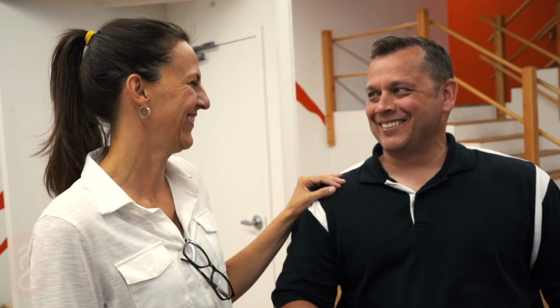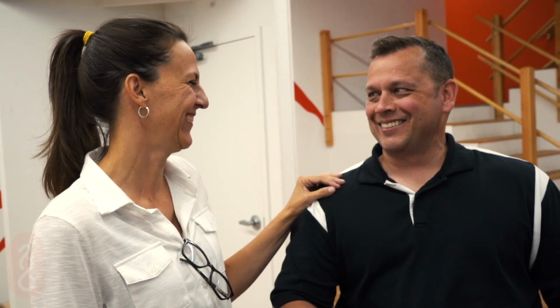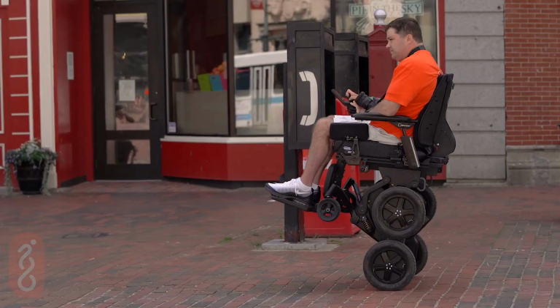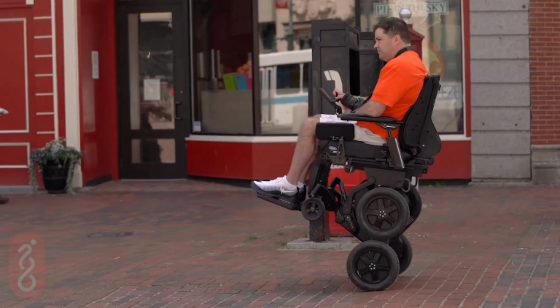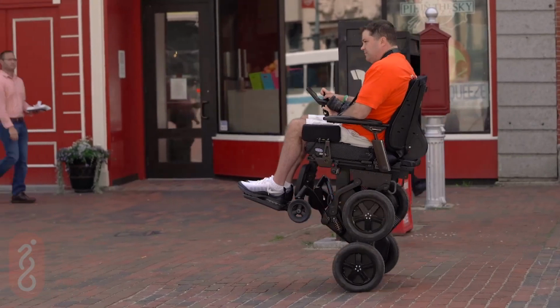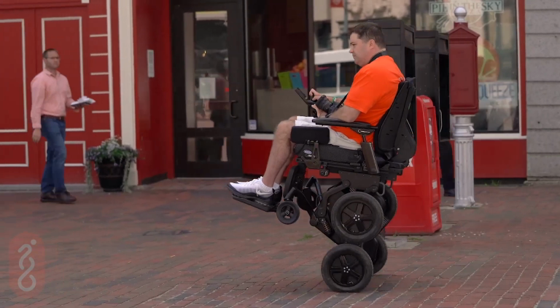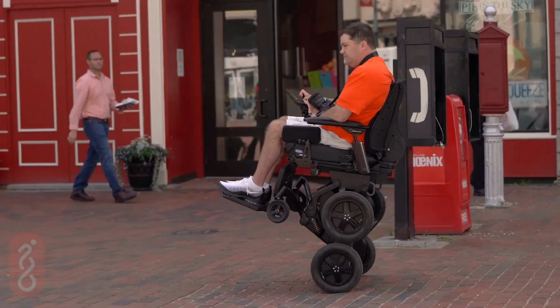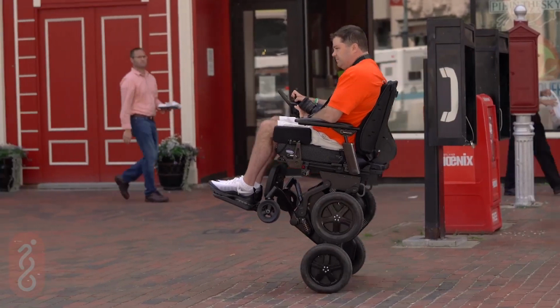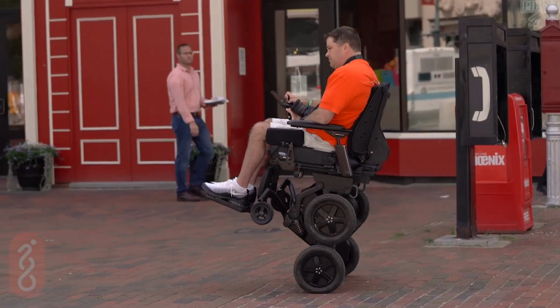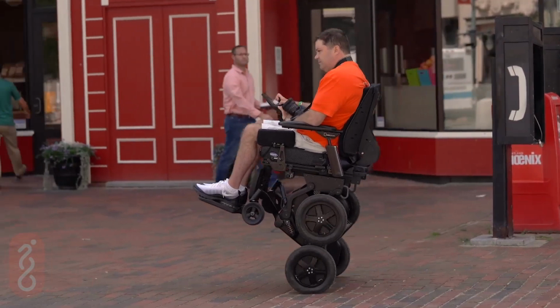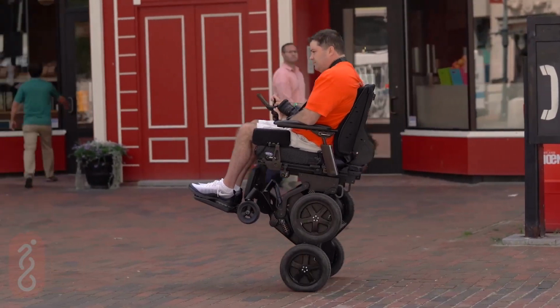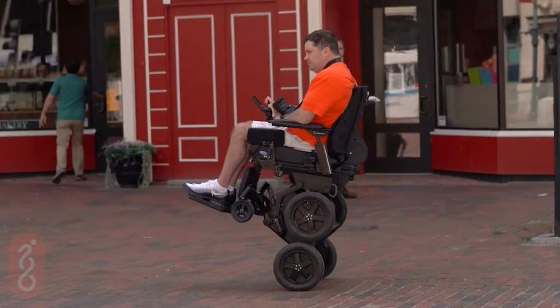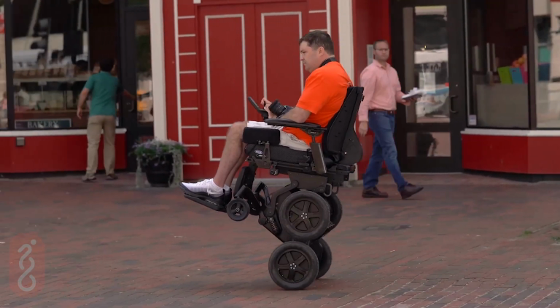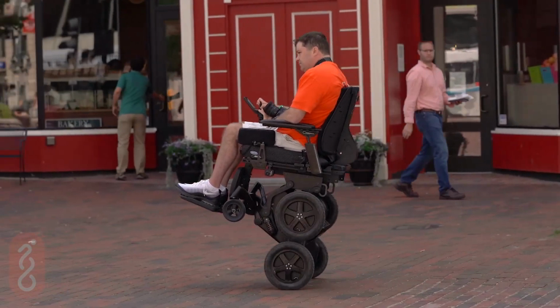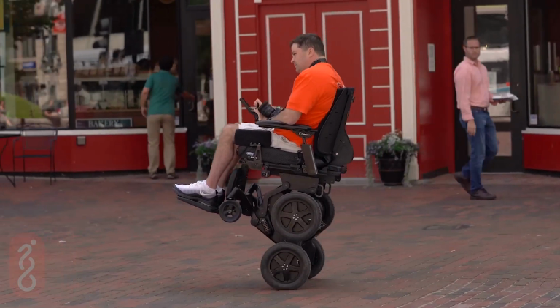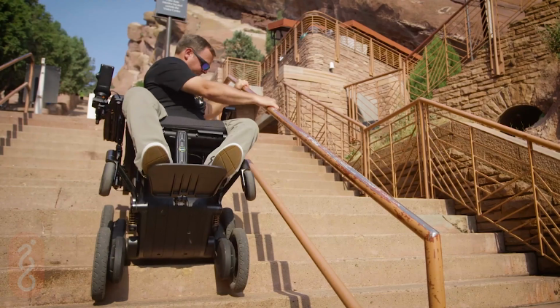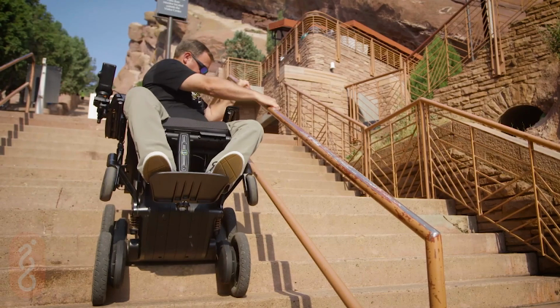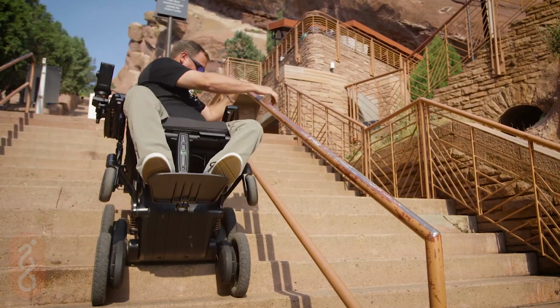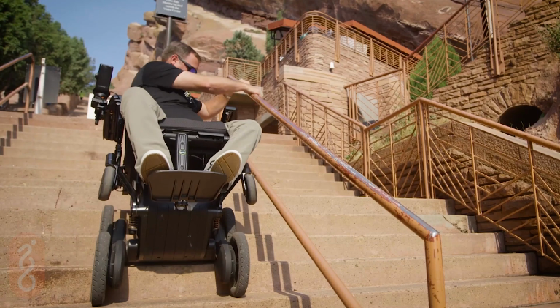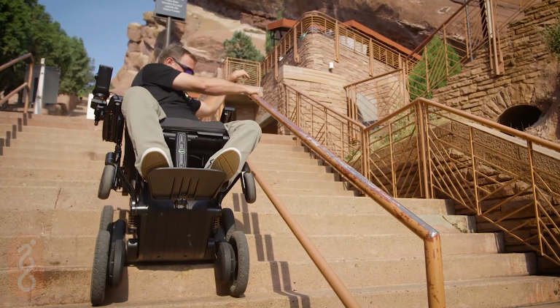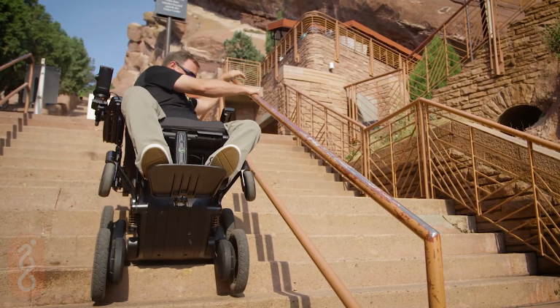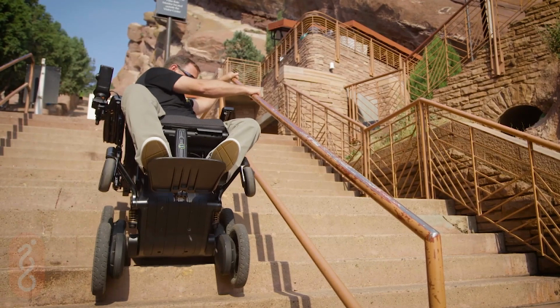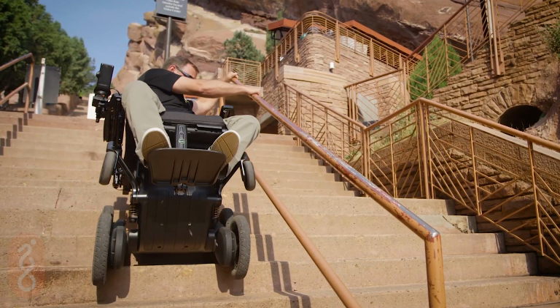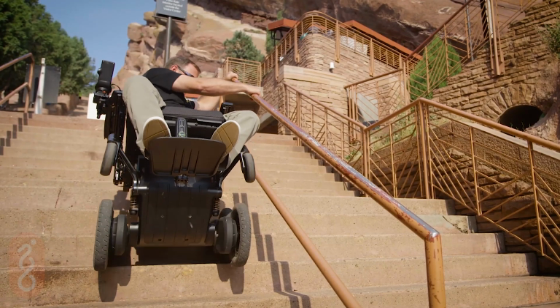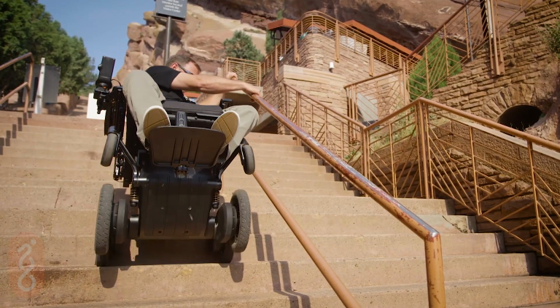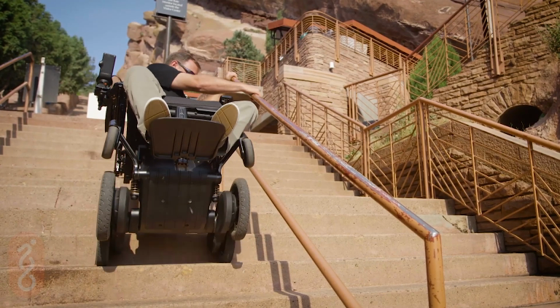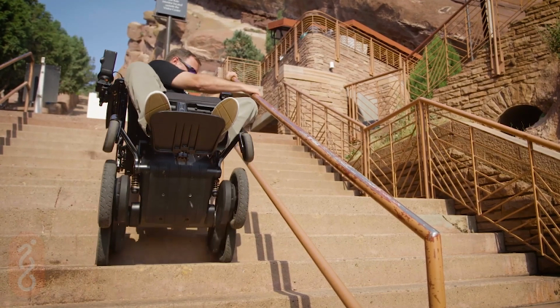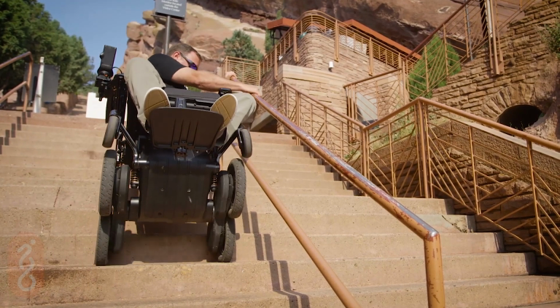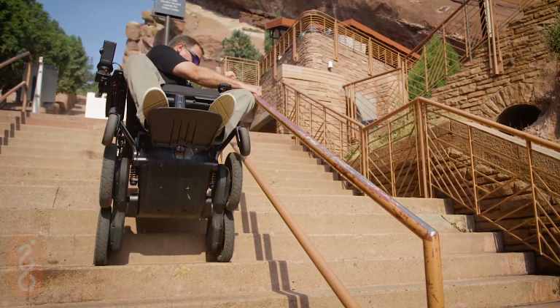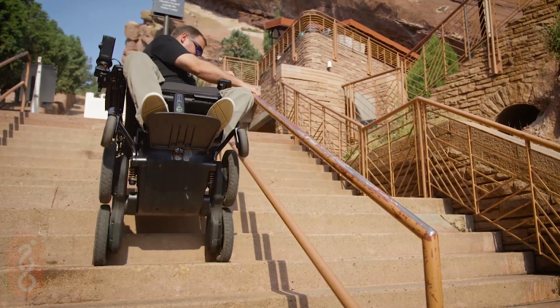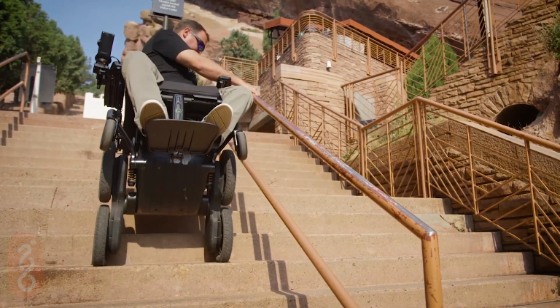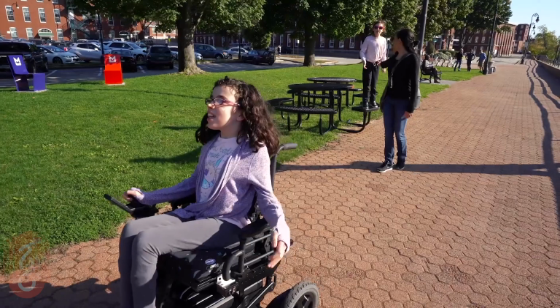Let your world open up. The iBot is ready to reach, climb, go!